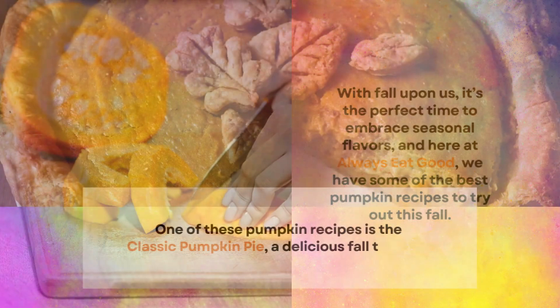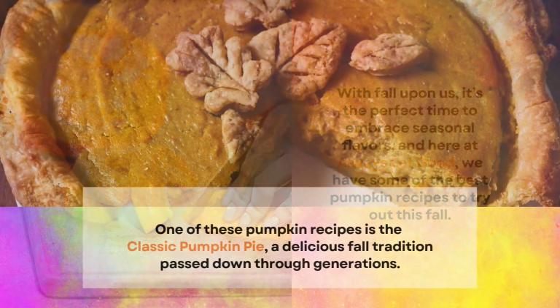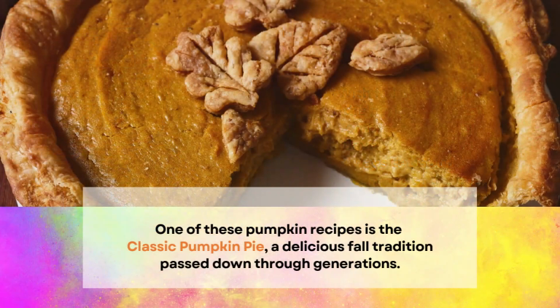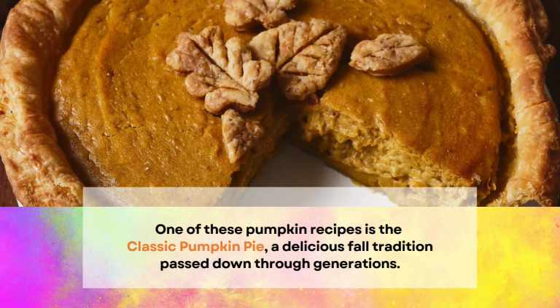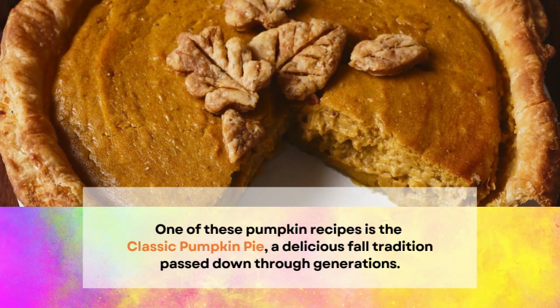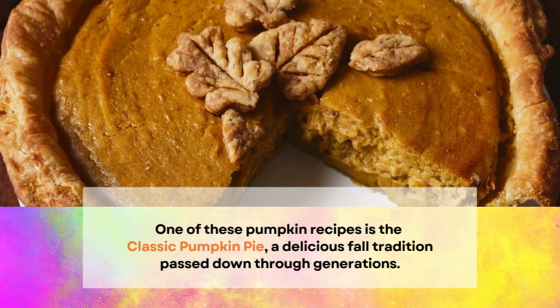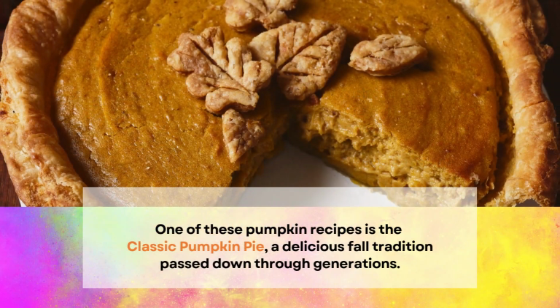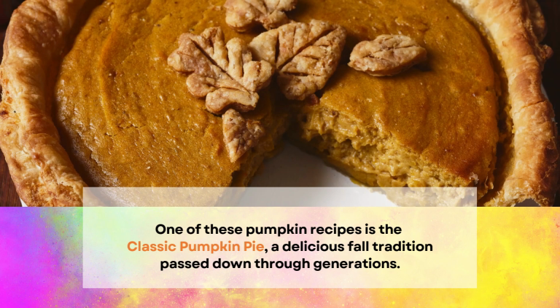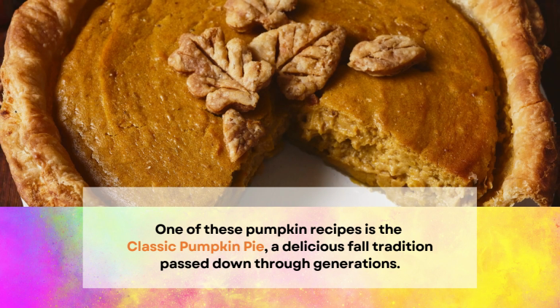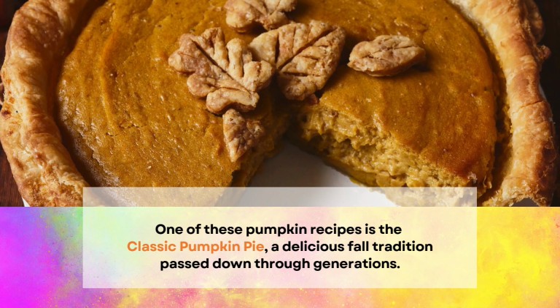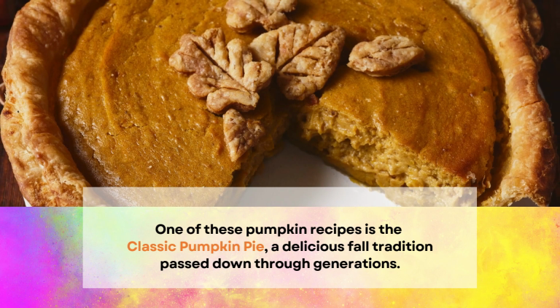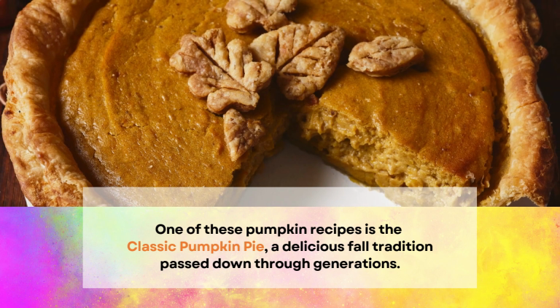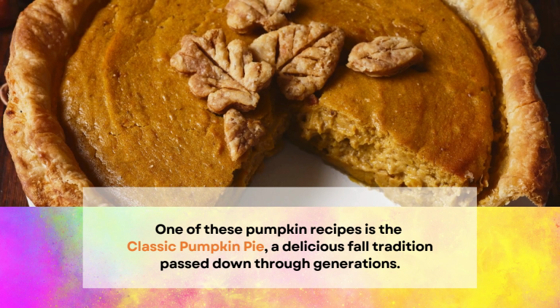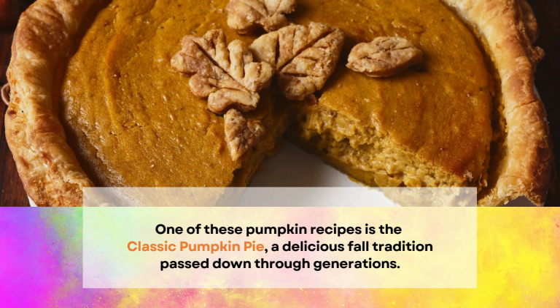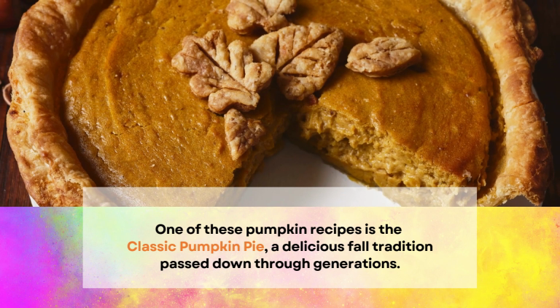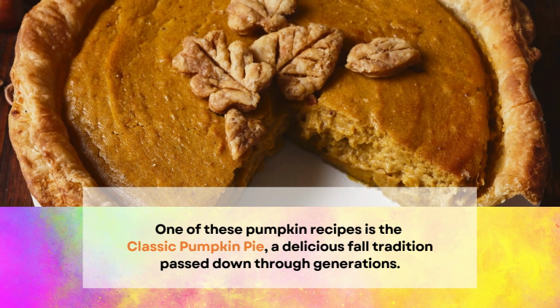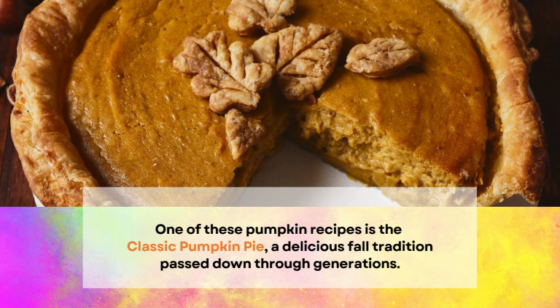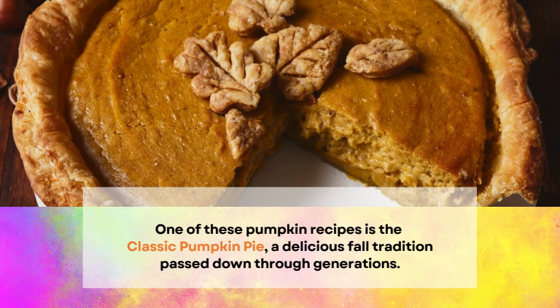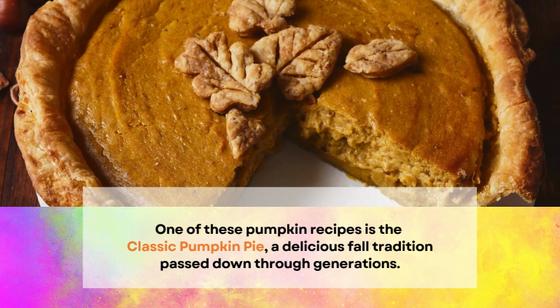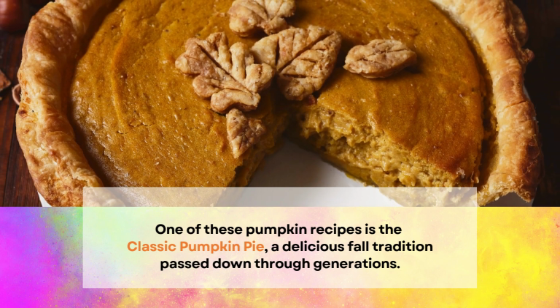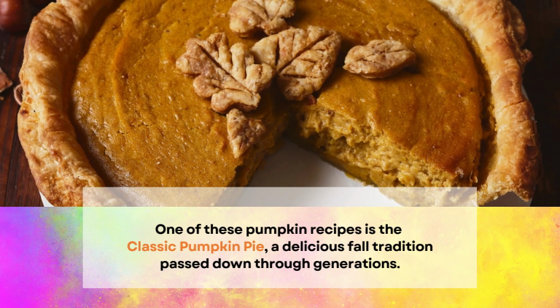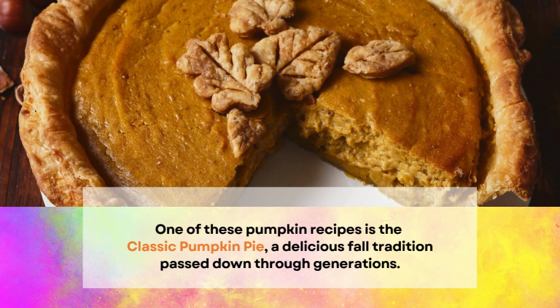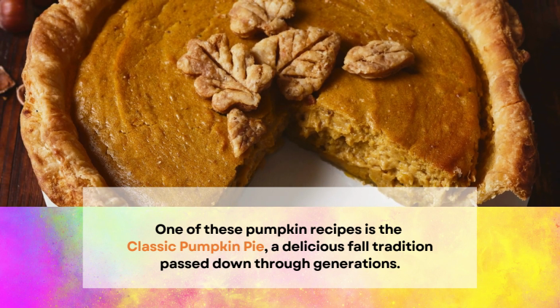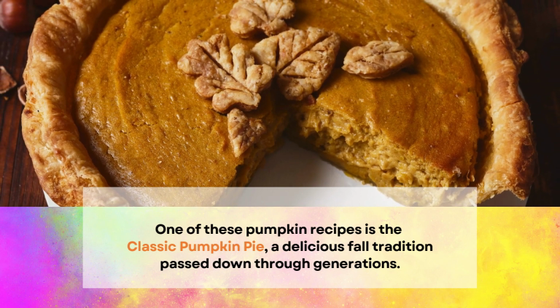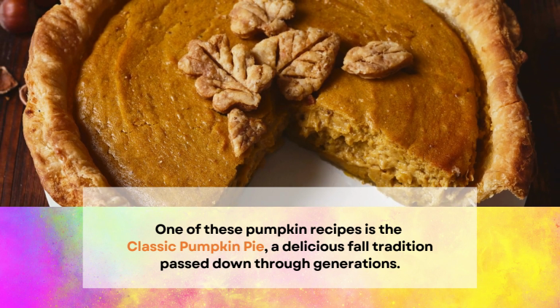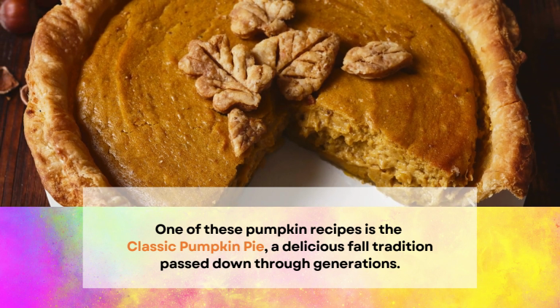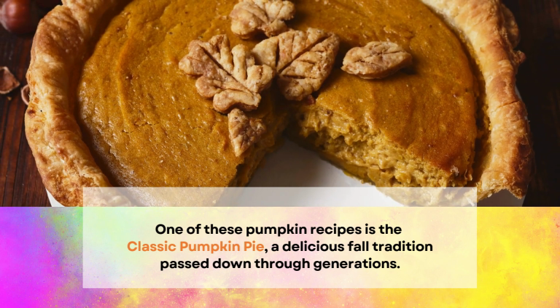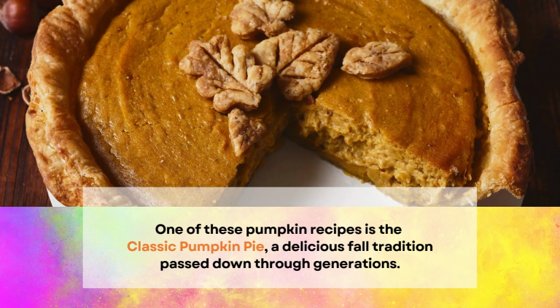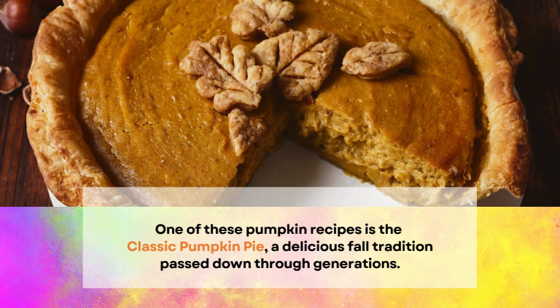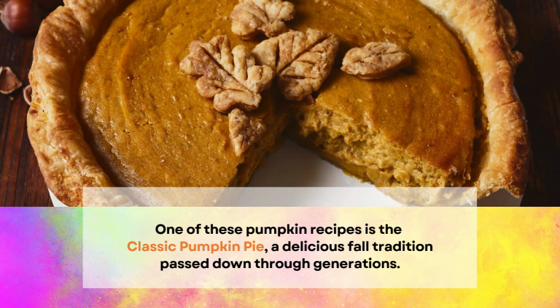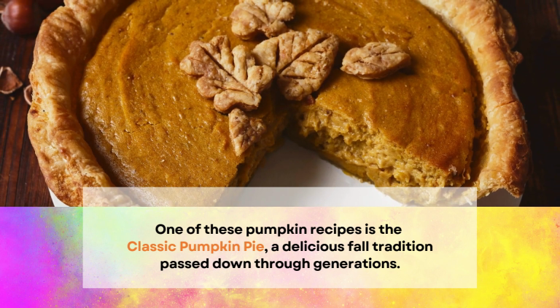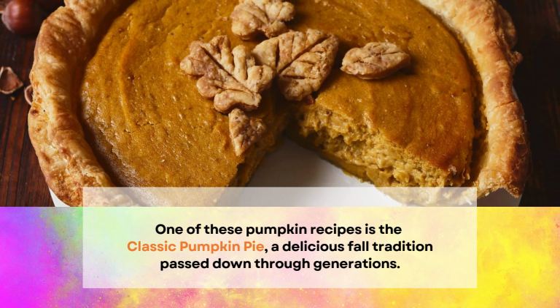One of these pumpkin recipes is the classic pumpkin pie, a delicious fall tradition passed down through generations.